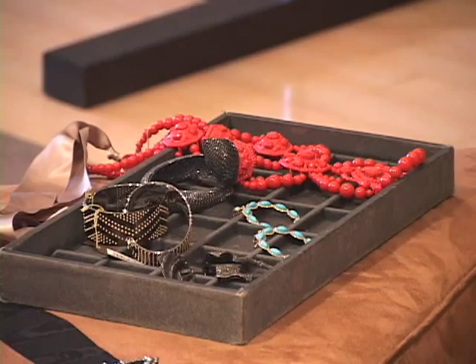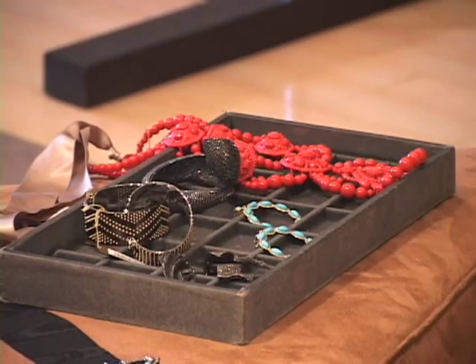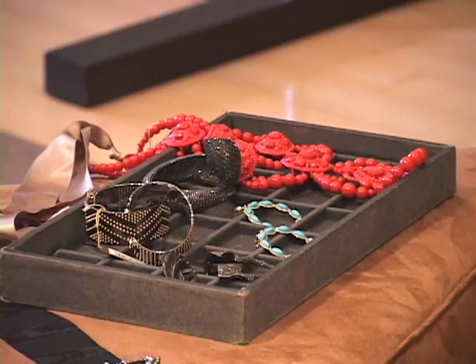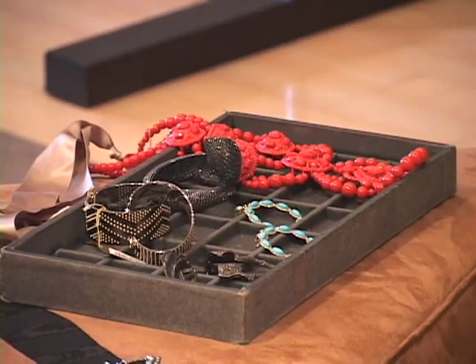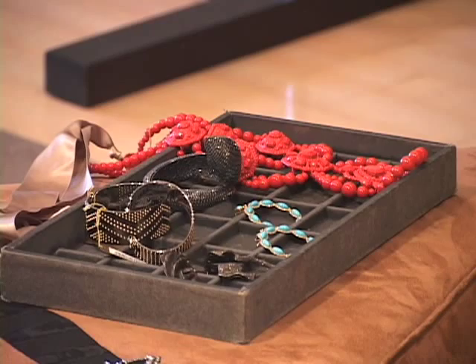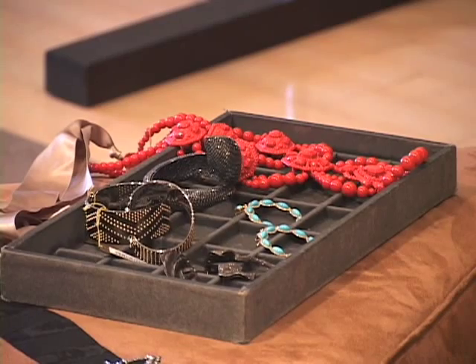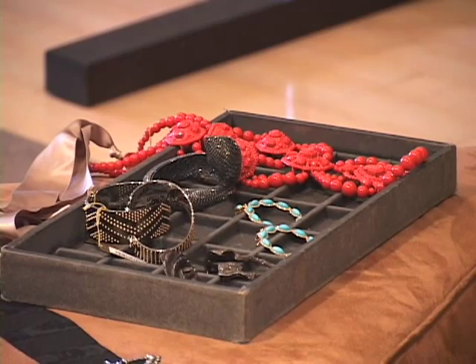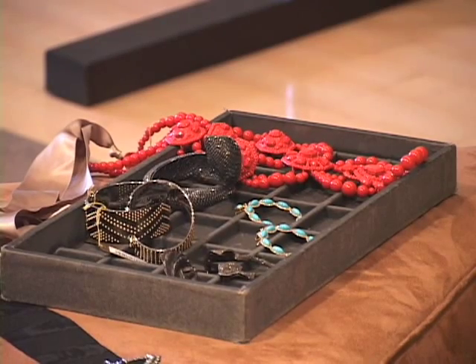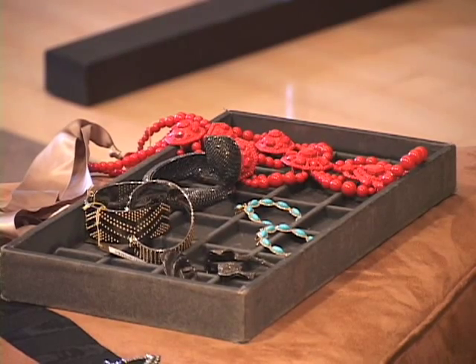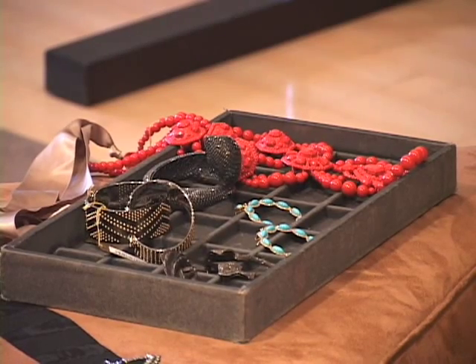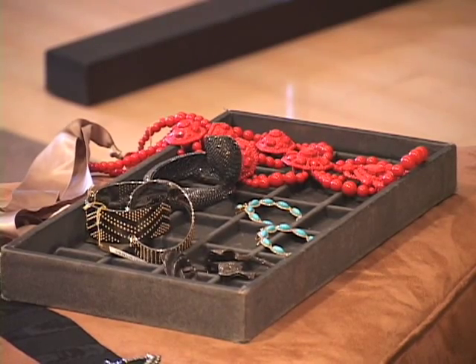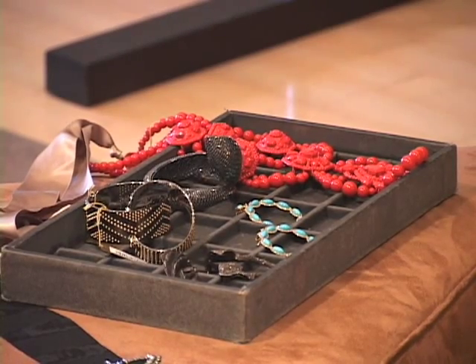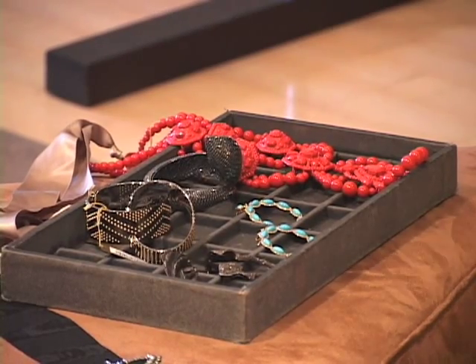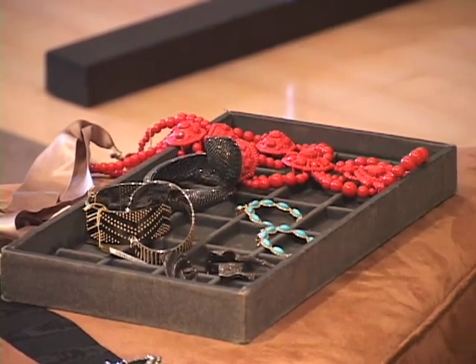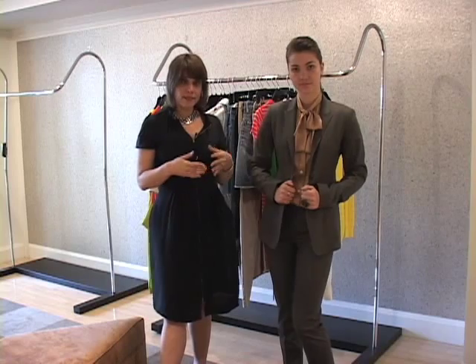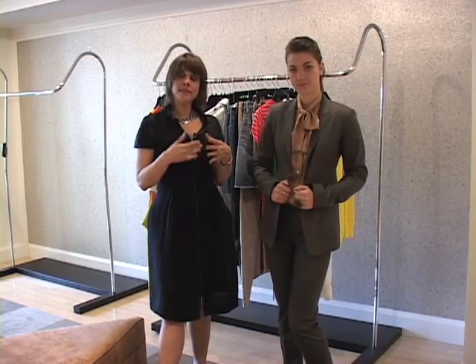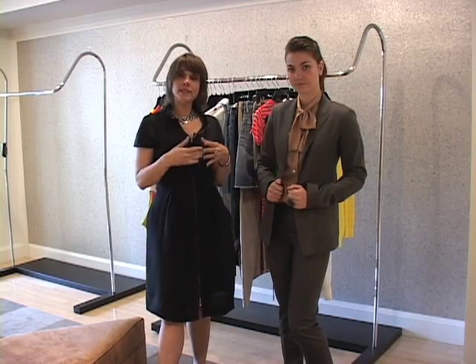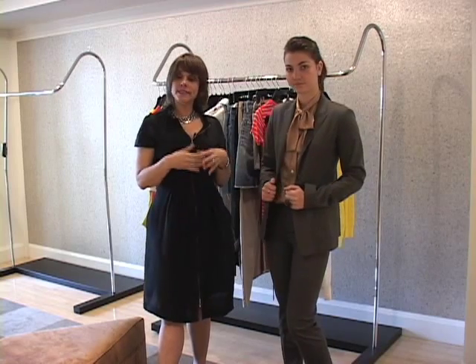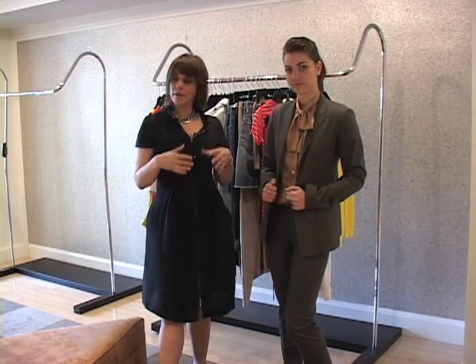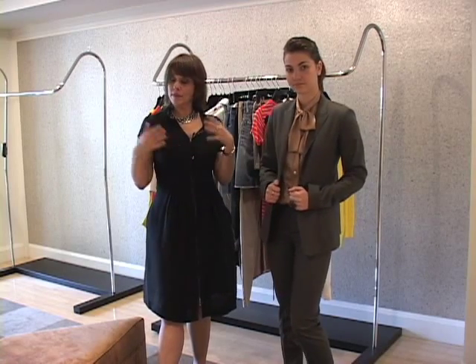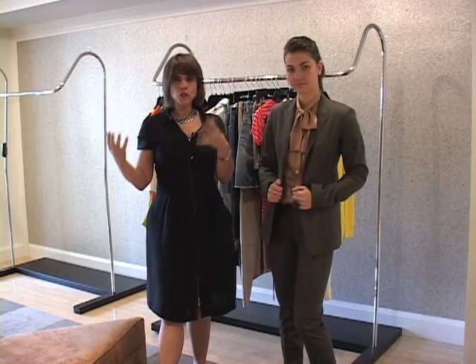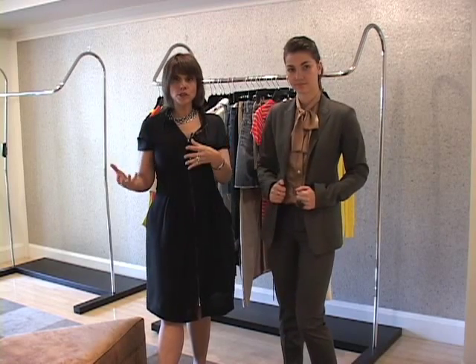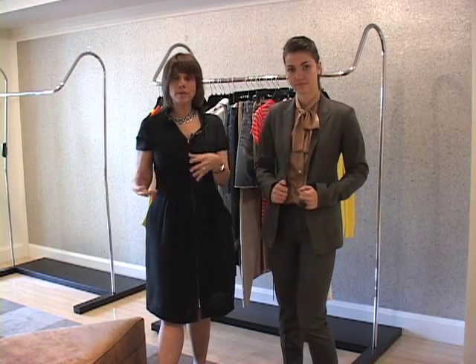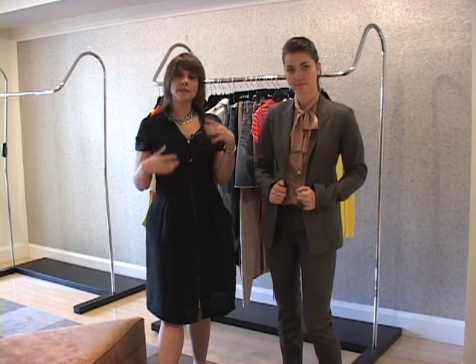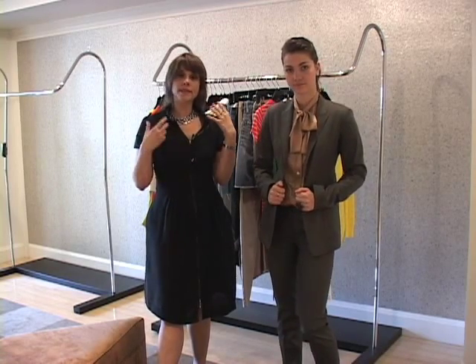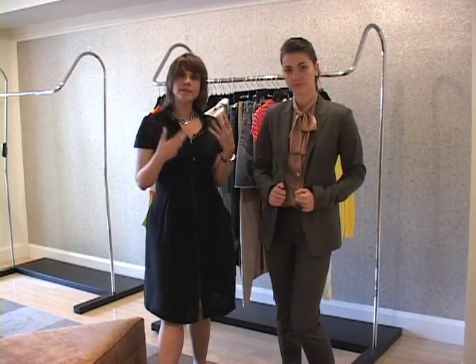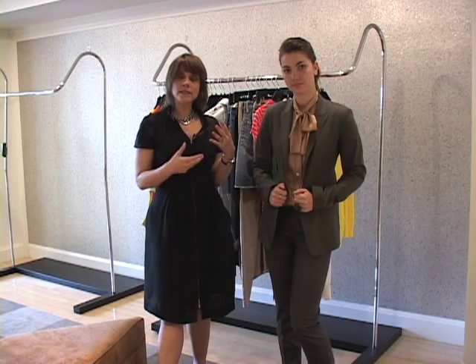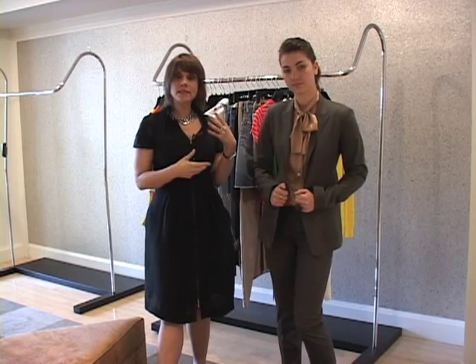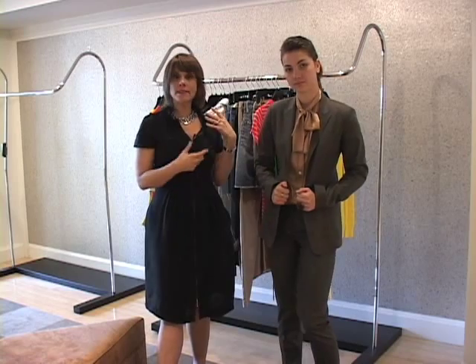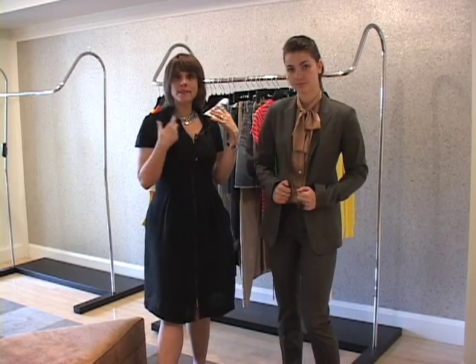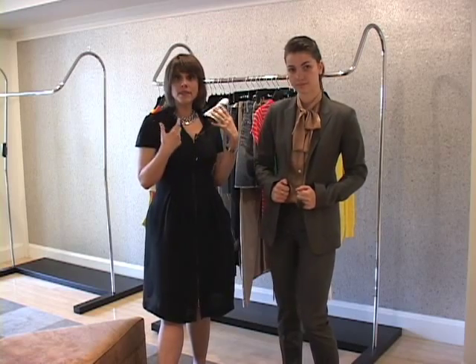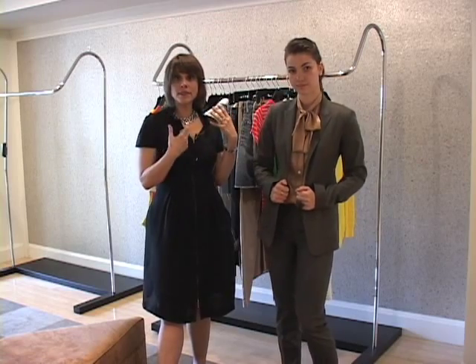Most people think of accessories as the obvious. They think of things that come out of your jewelry box. They think of necklaces, earrings,